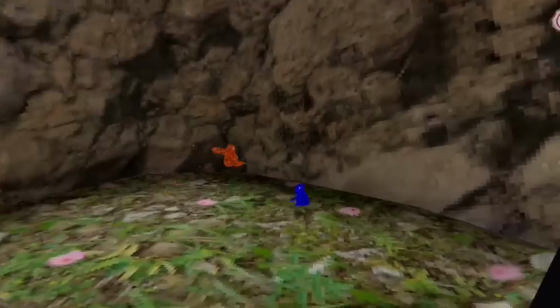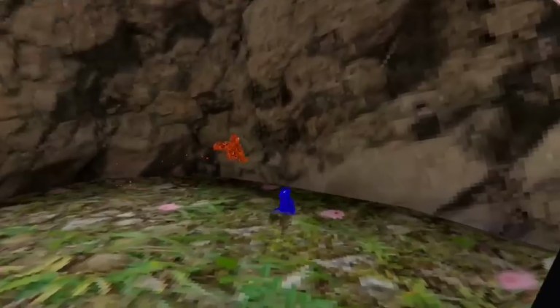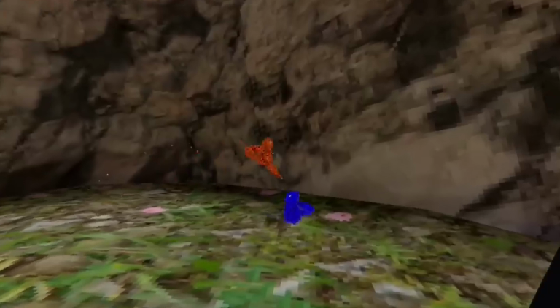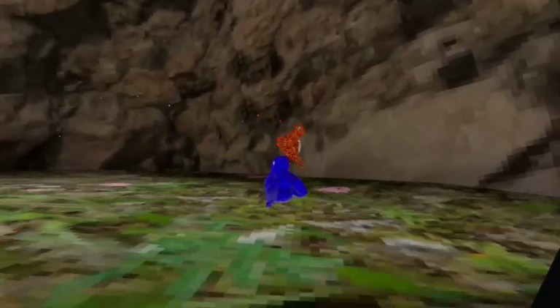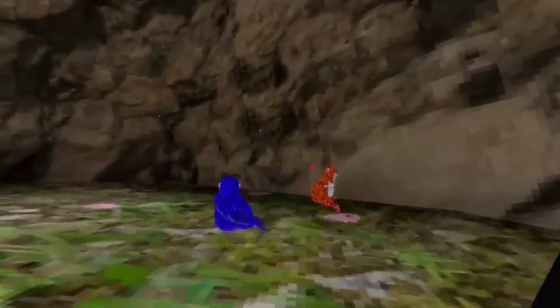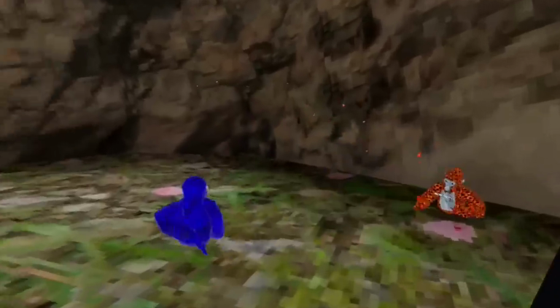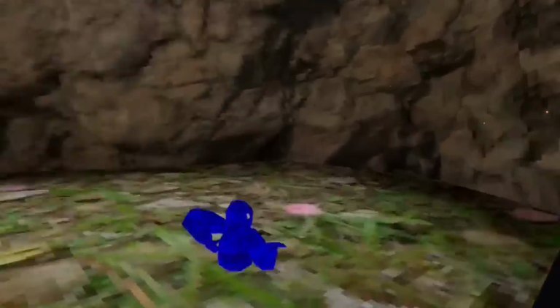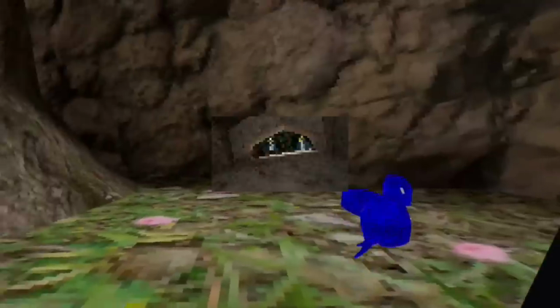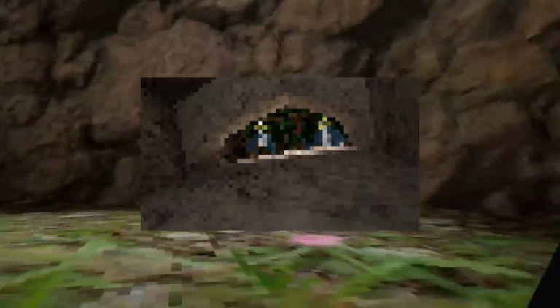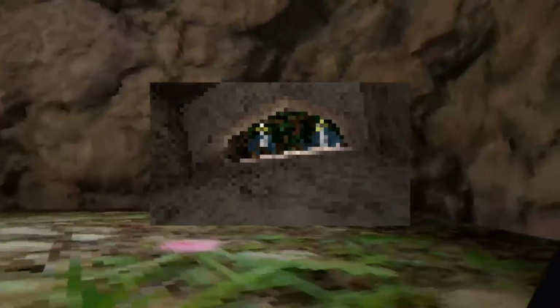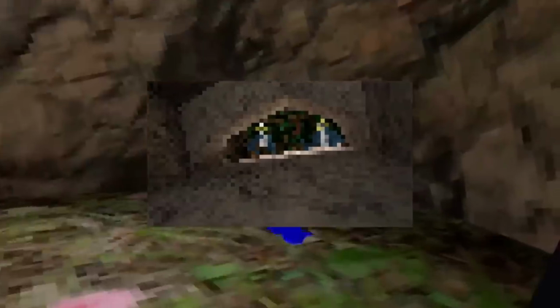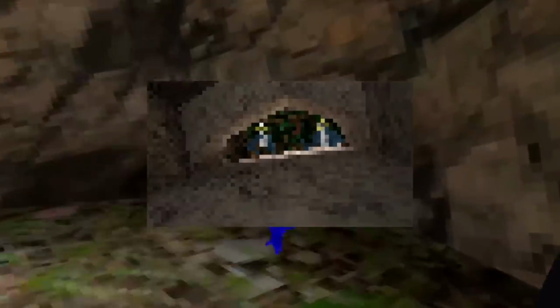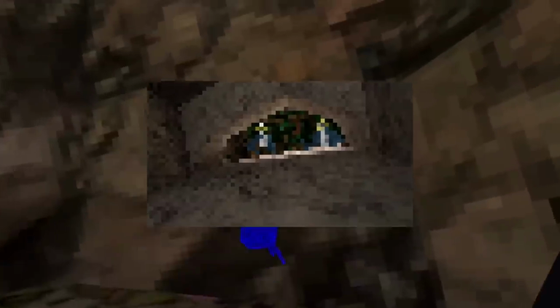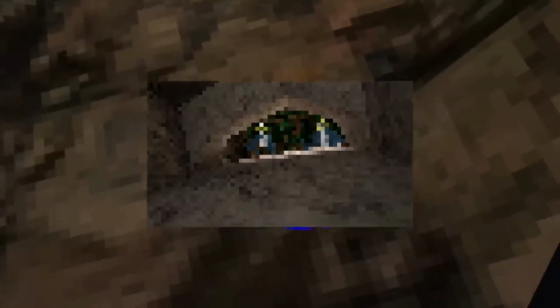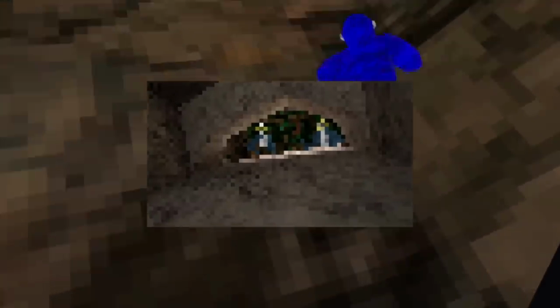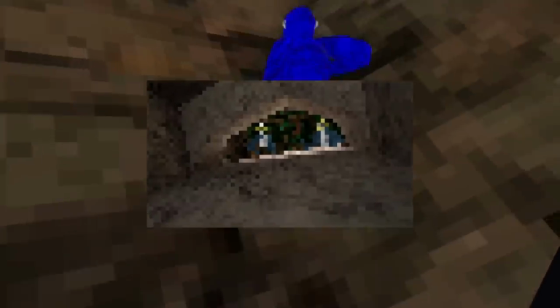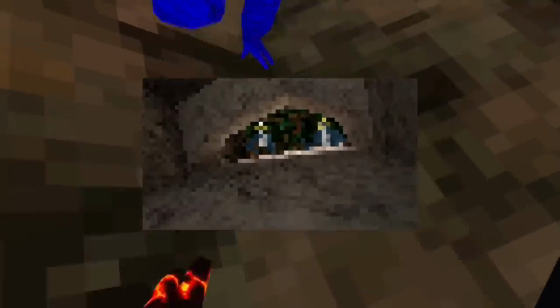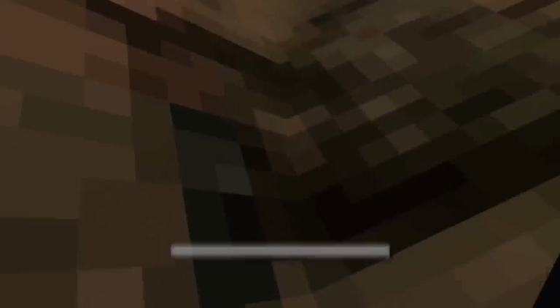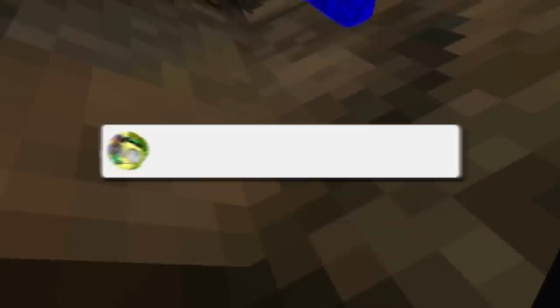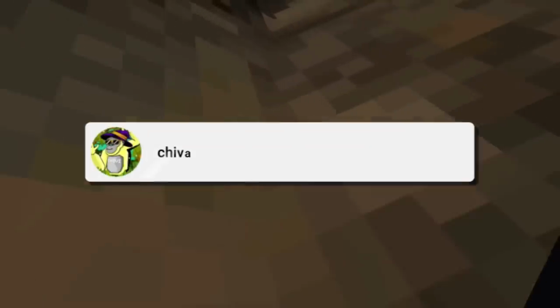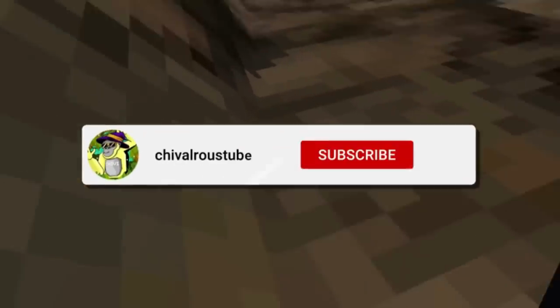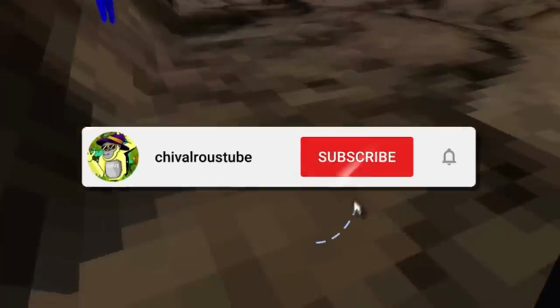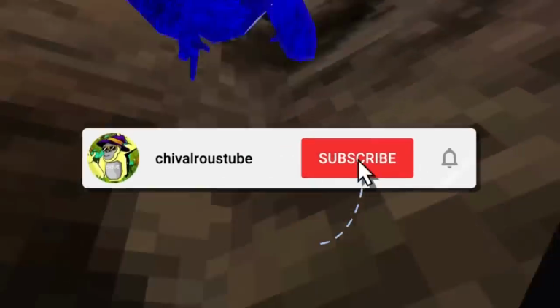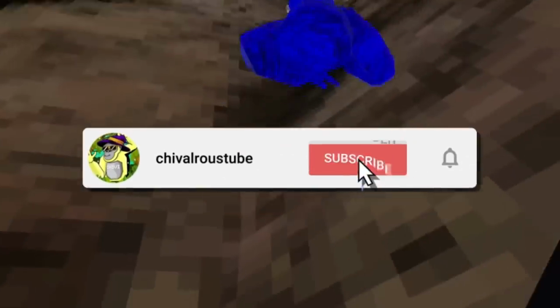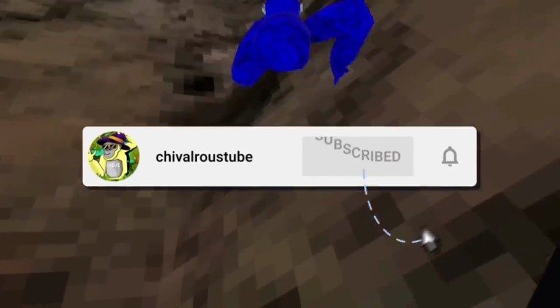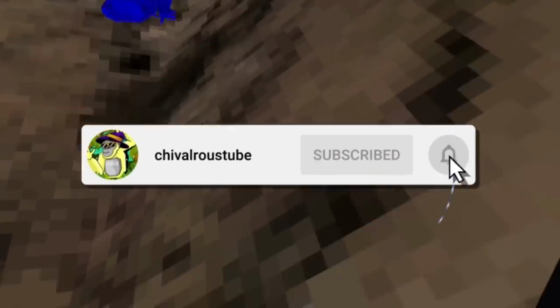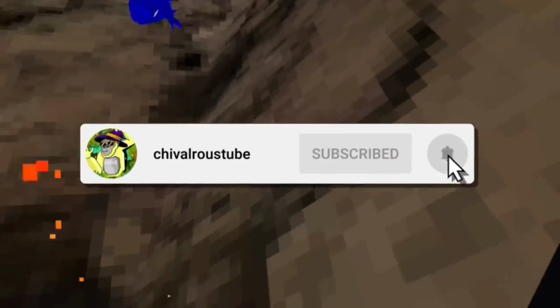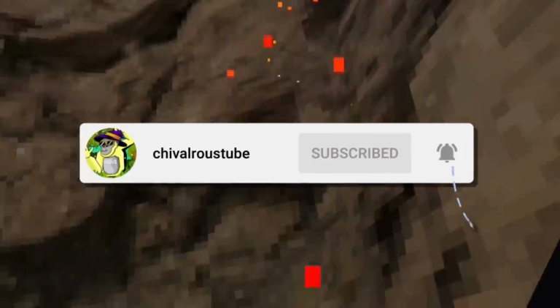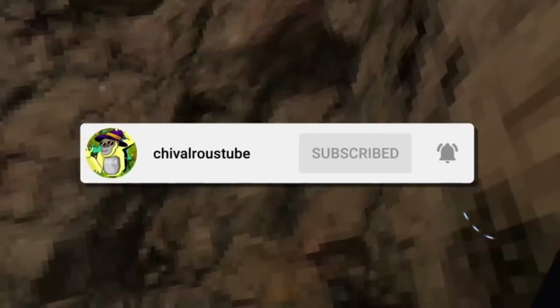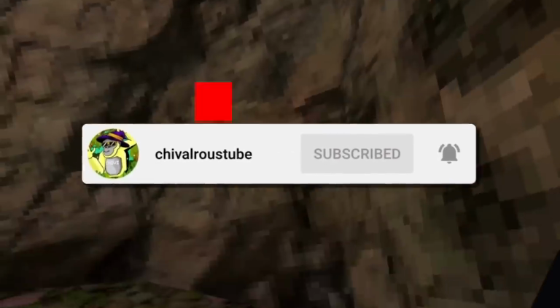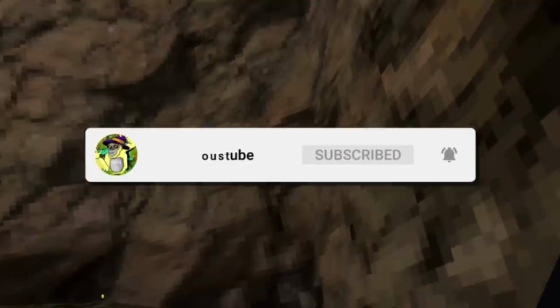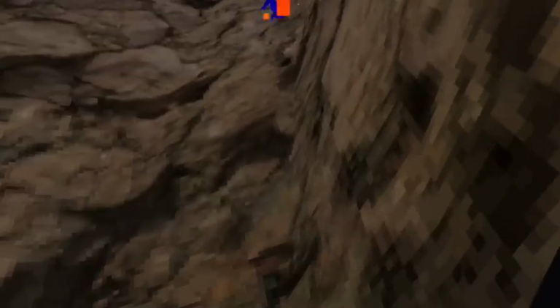Gorillatech just posted a sneak peek for Friday's update. Subscribe, like the video, and let's check it out.